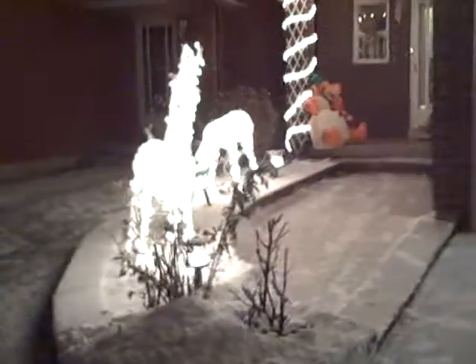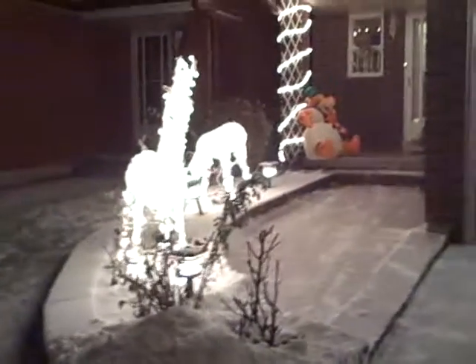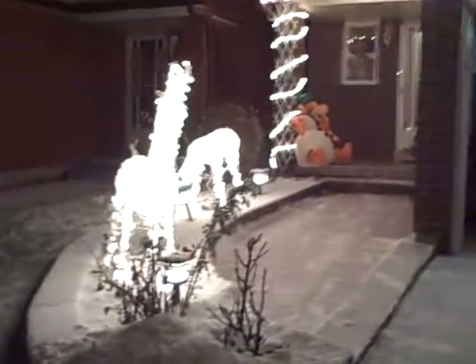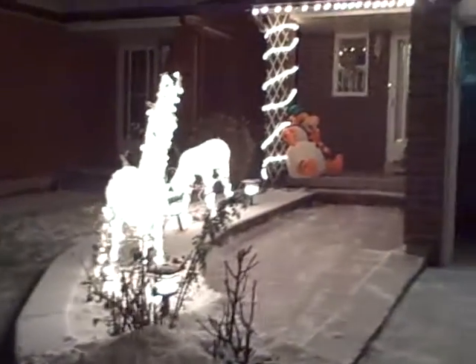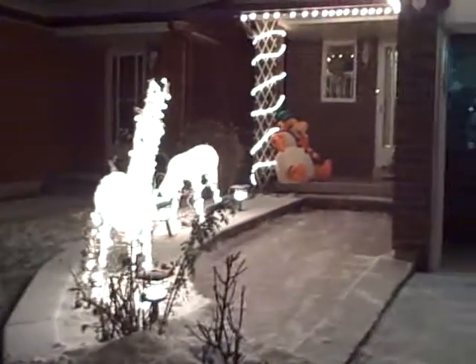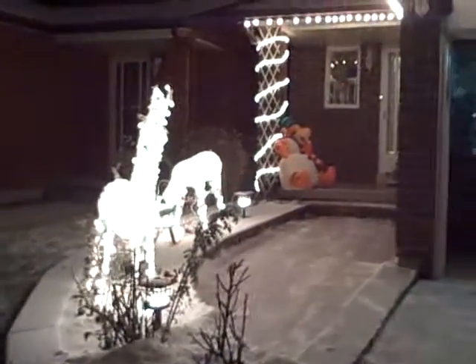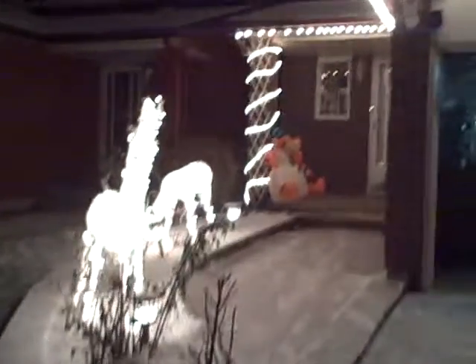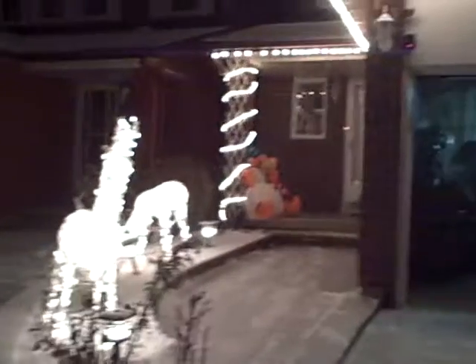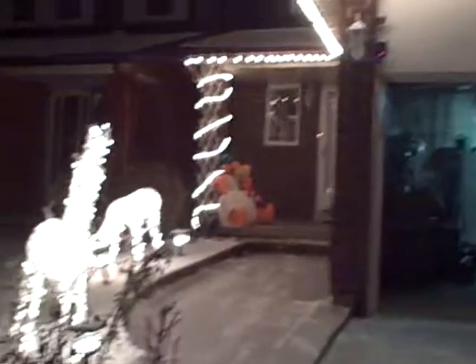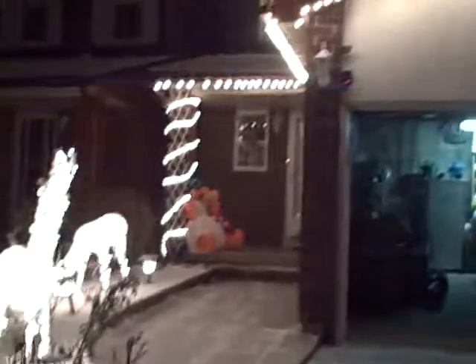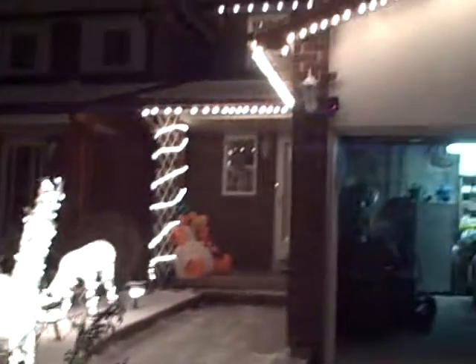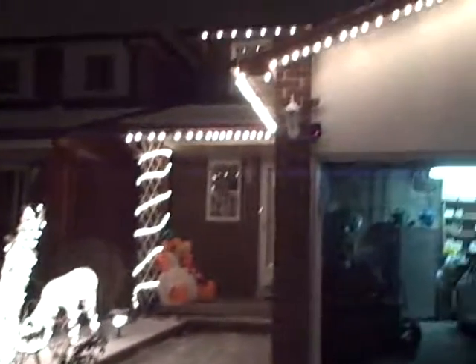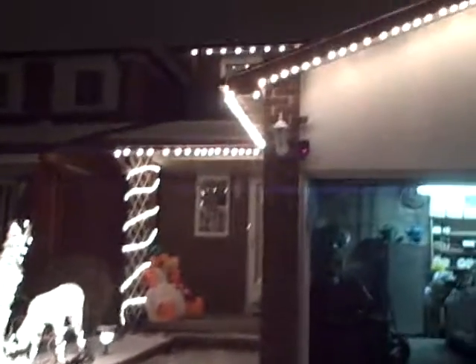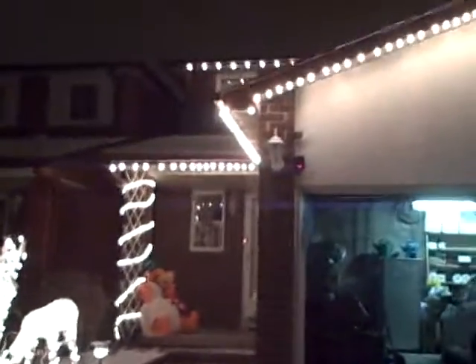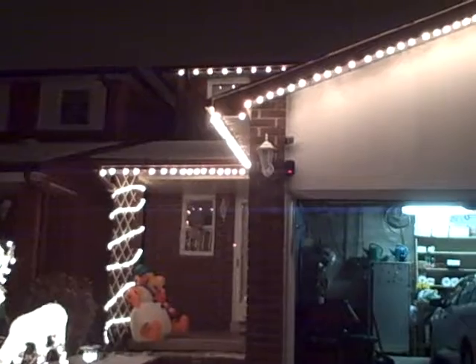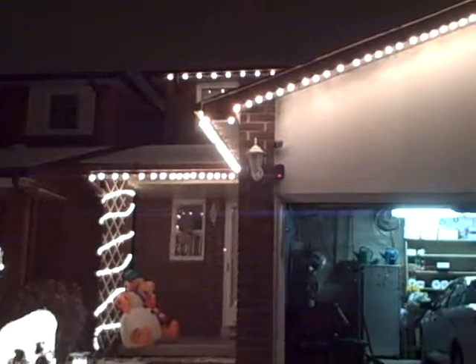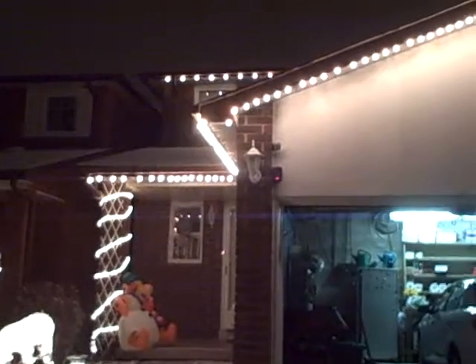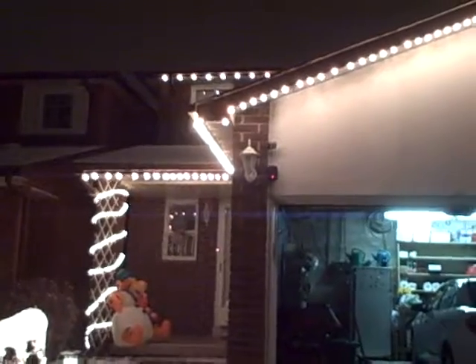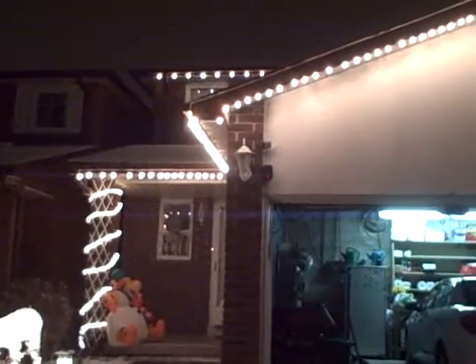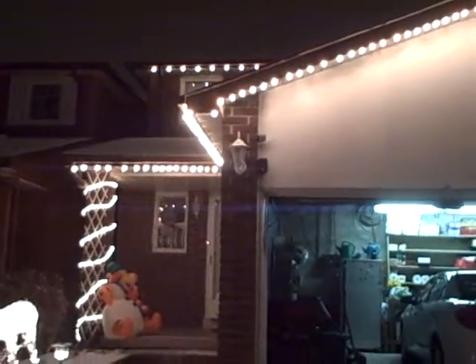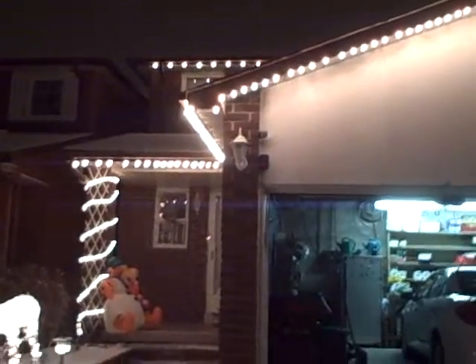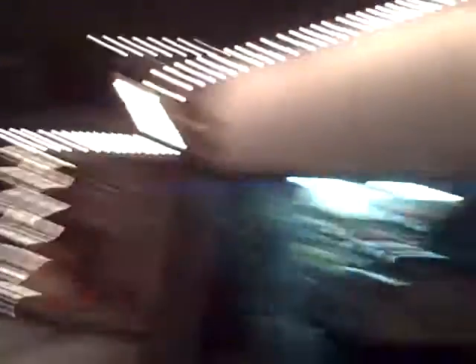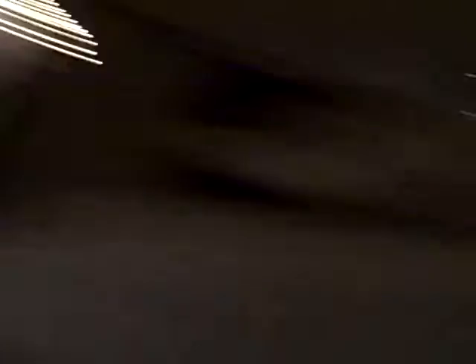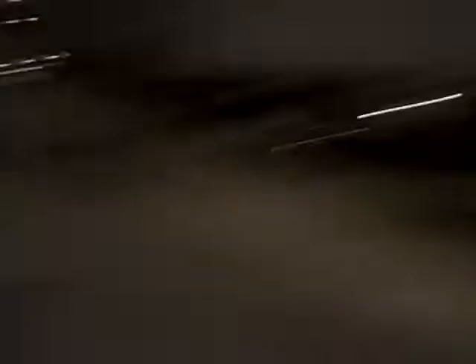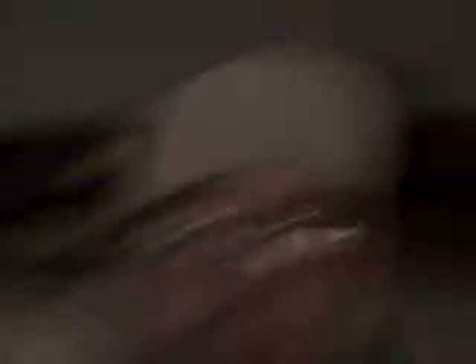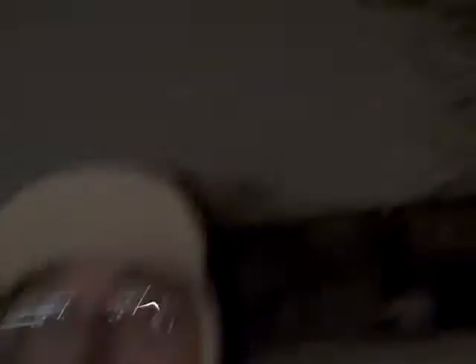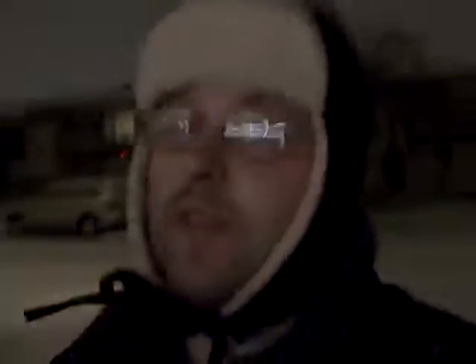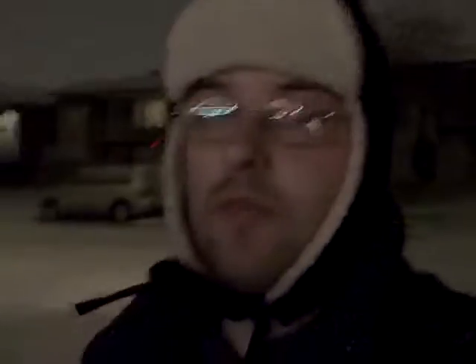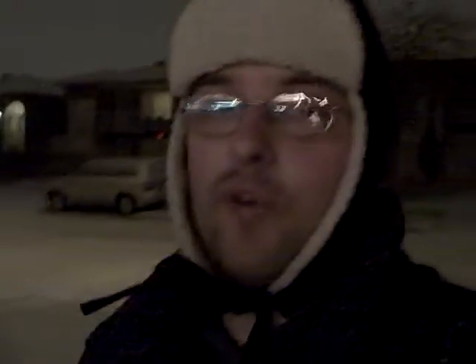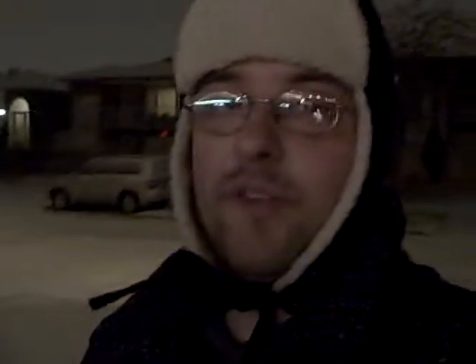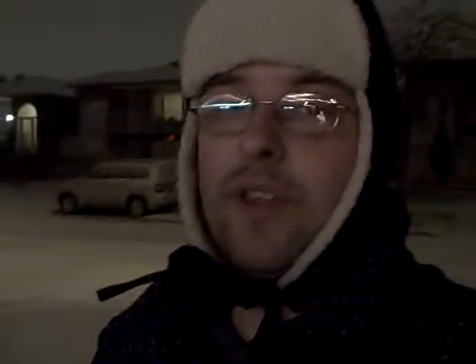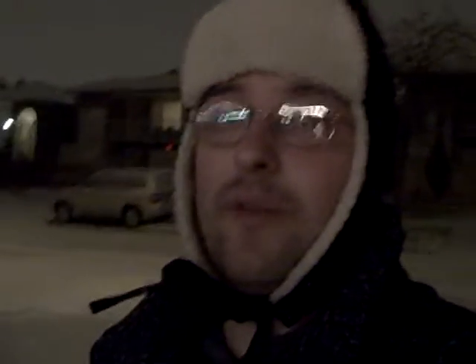There you go, that's the outside of our house. More snow to come.